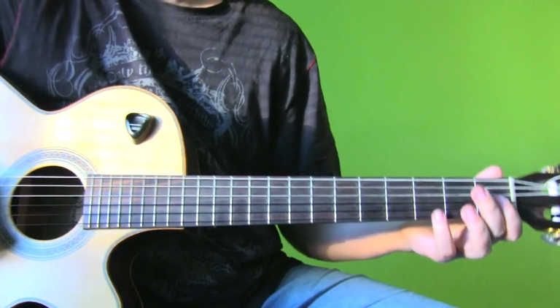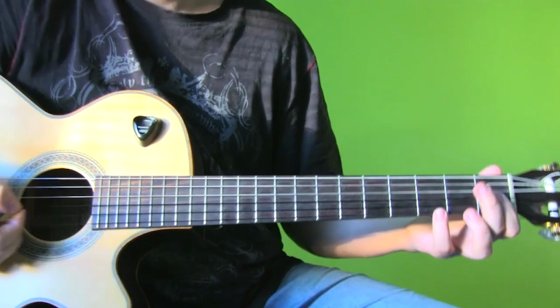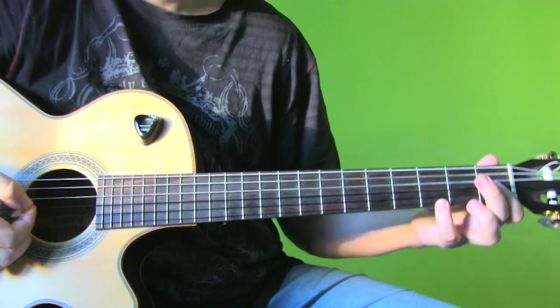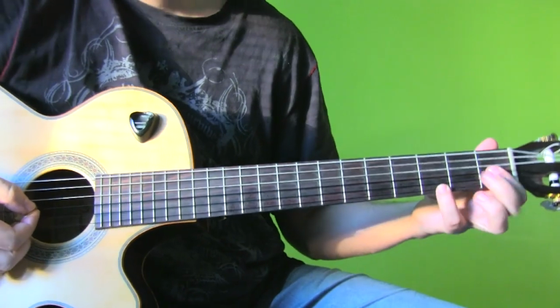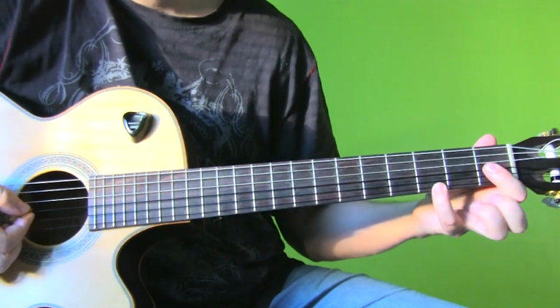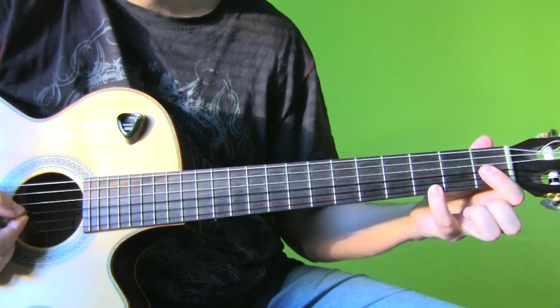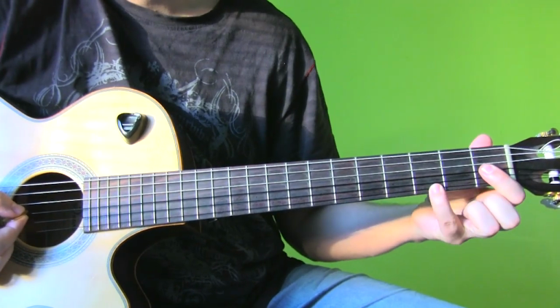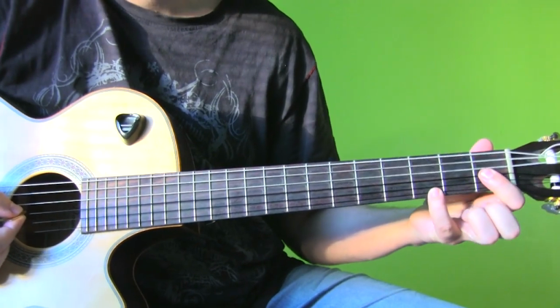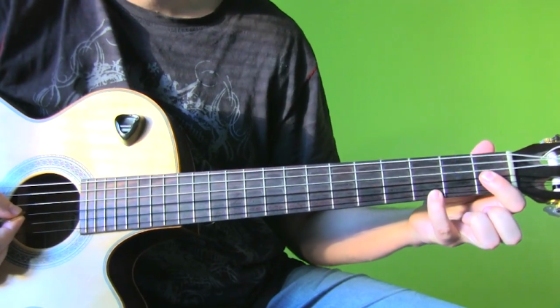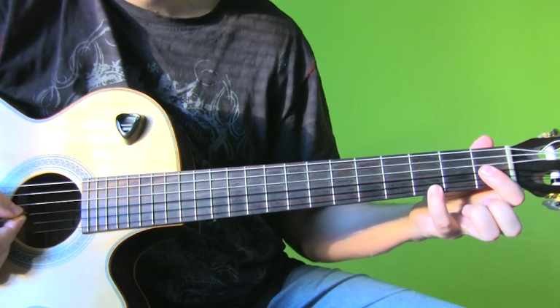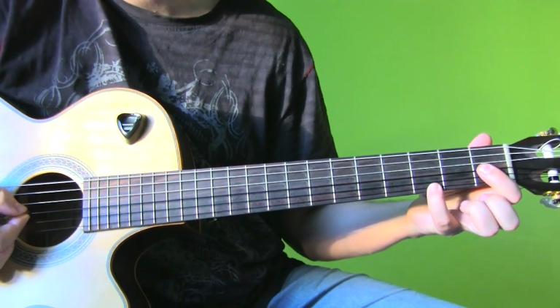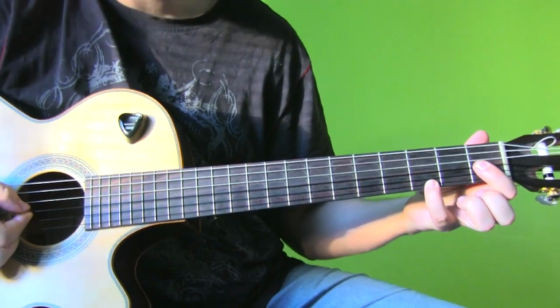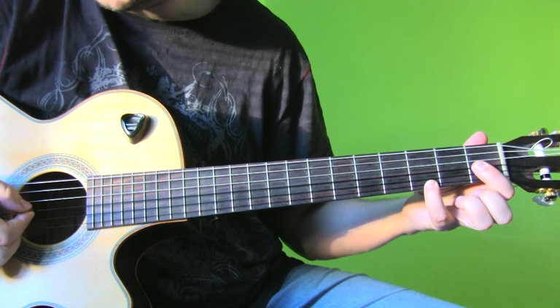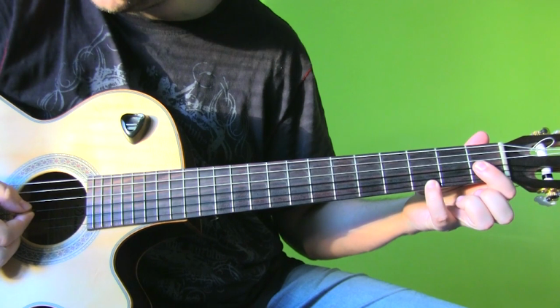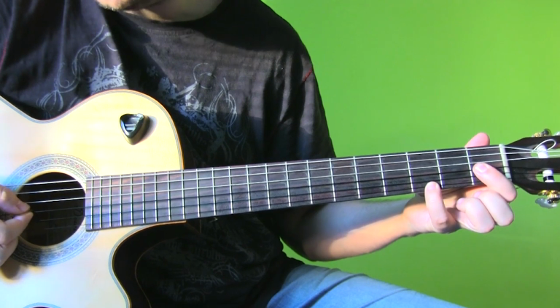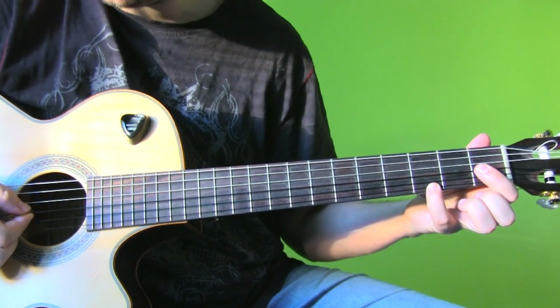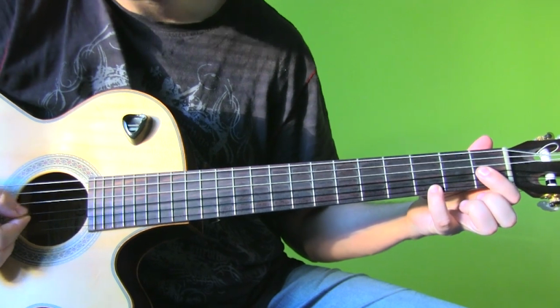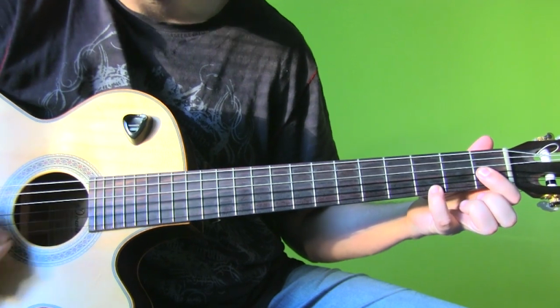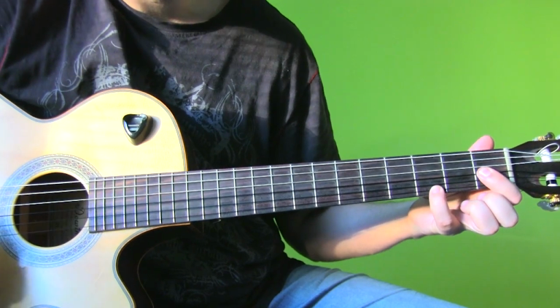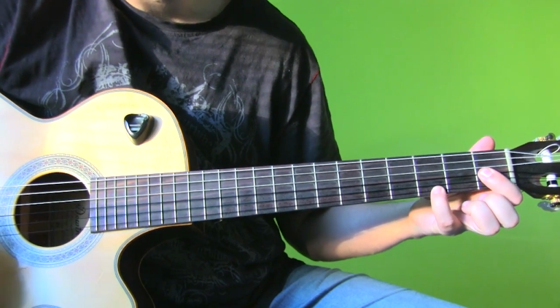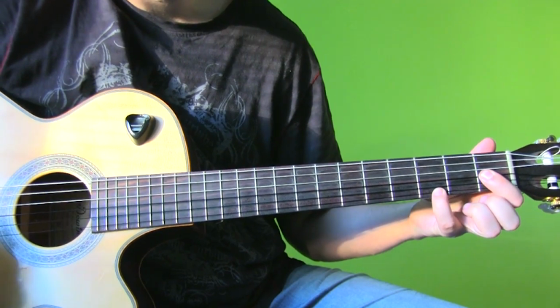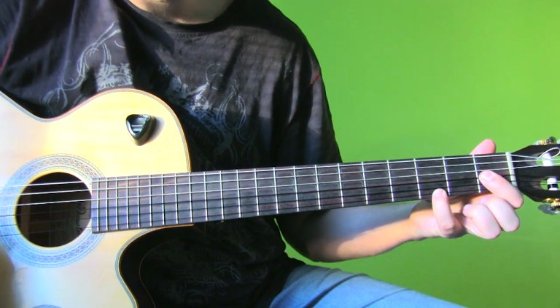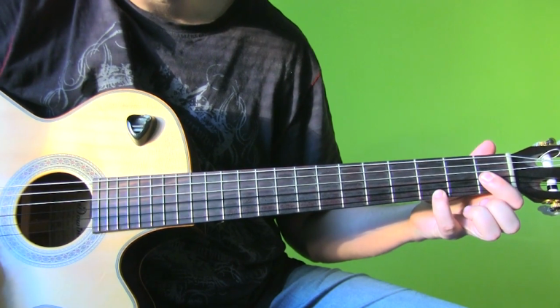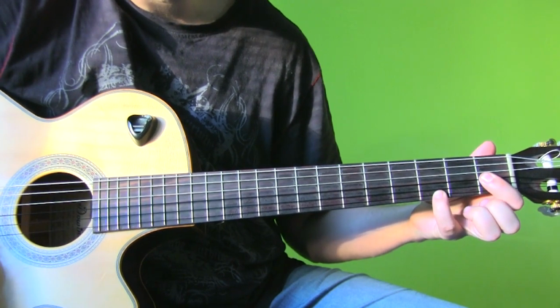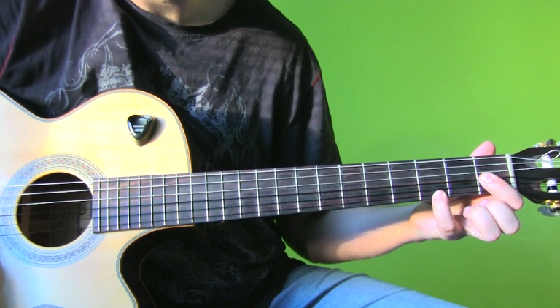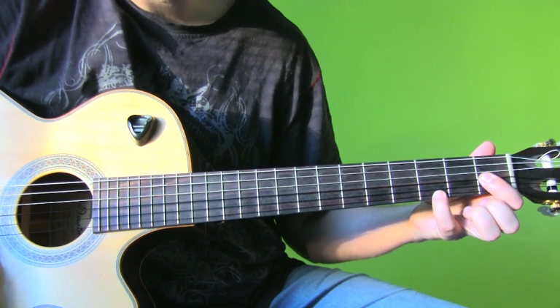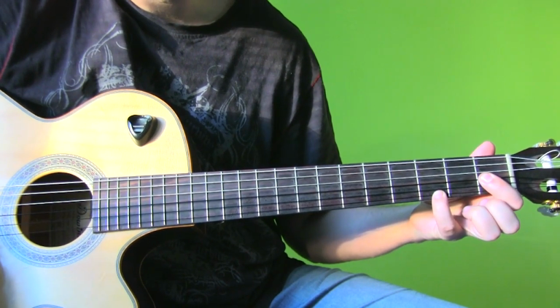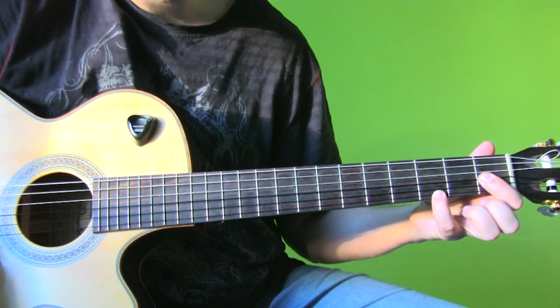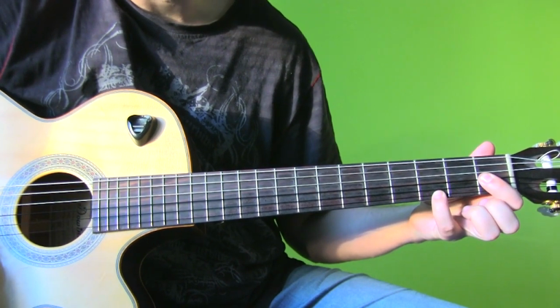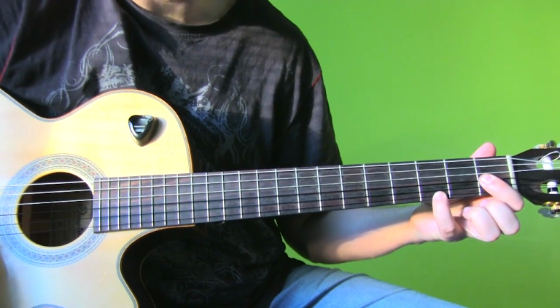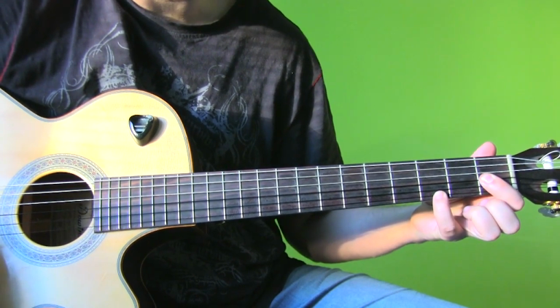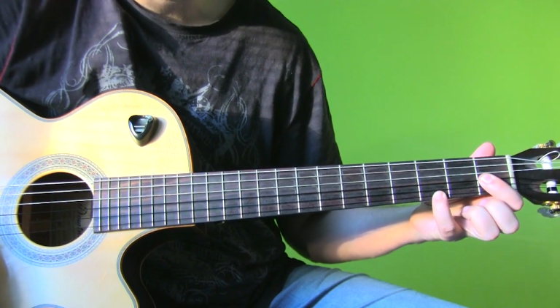Okay, the first chord is this. Very nice.